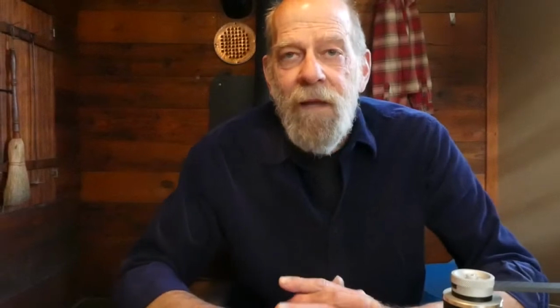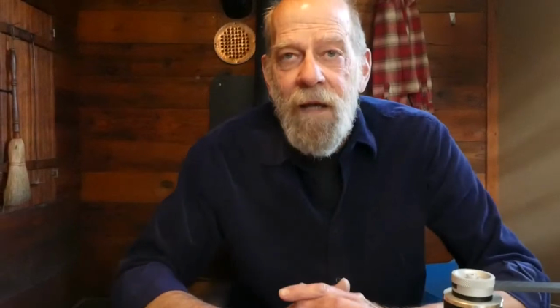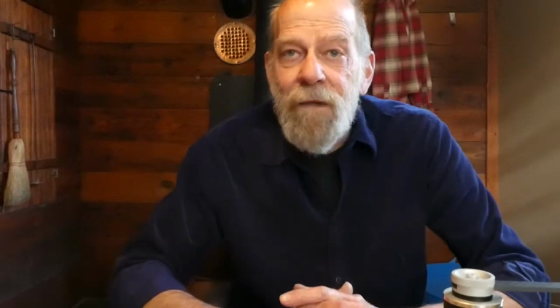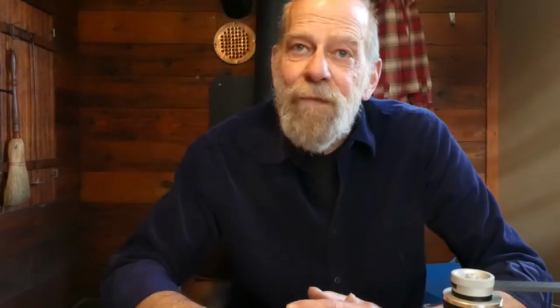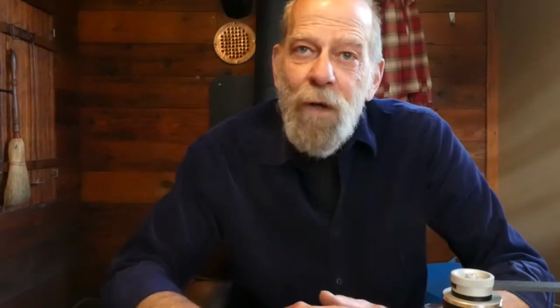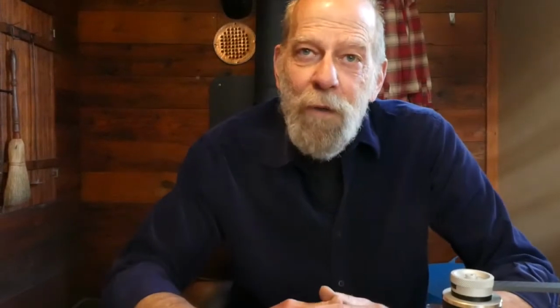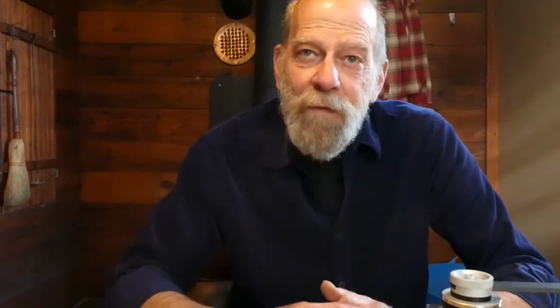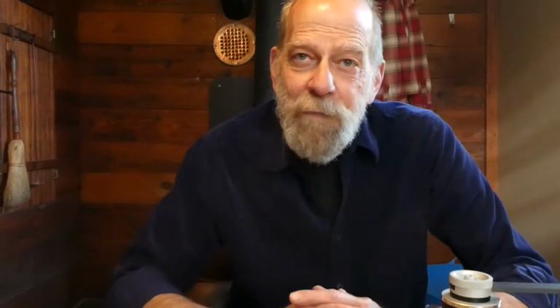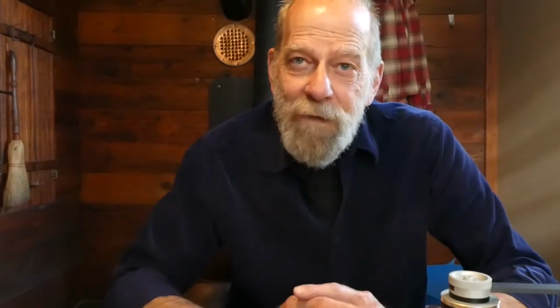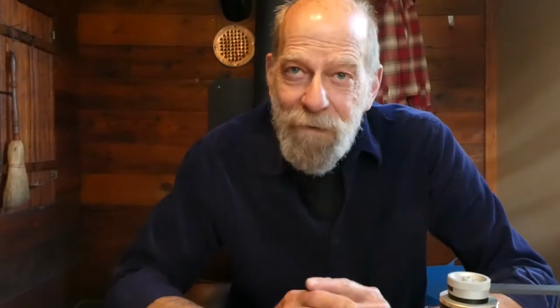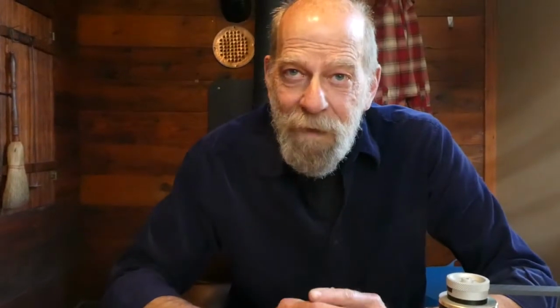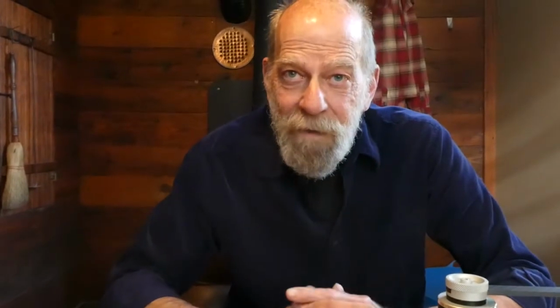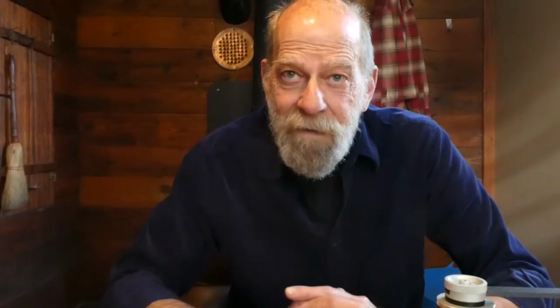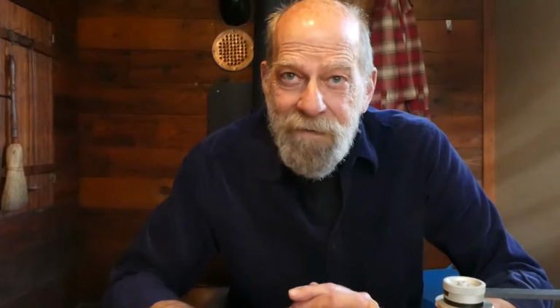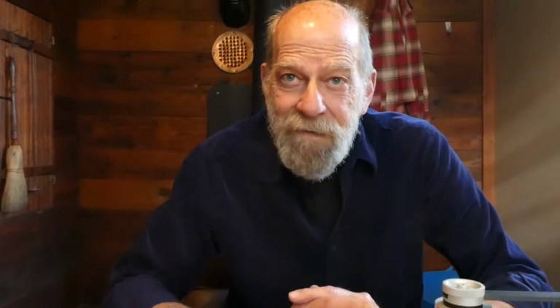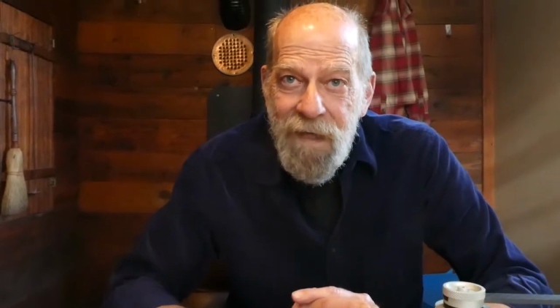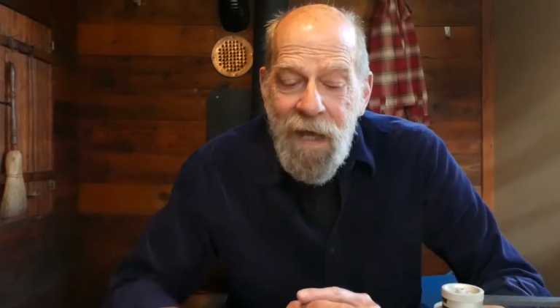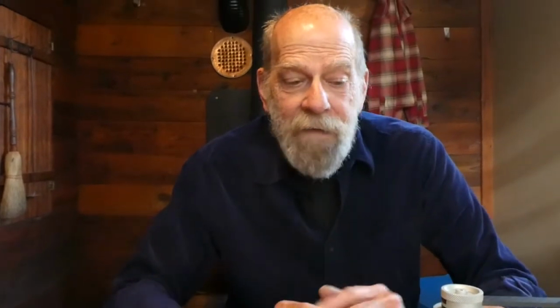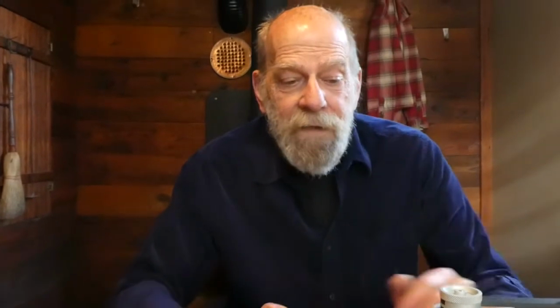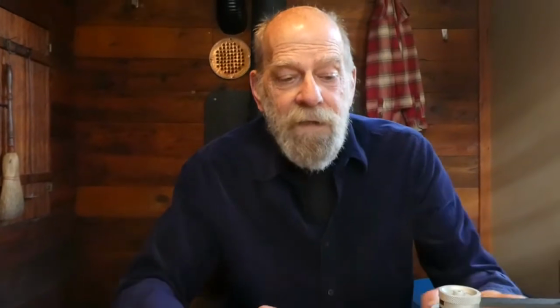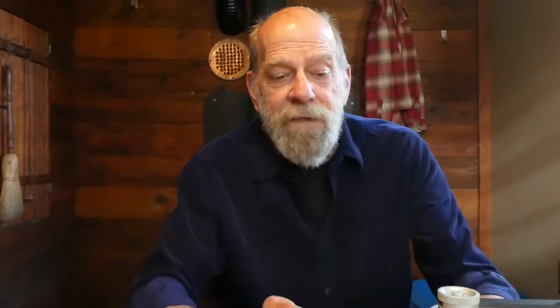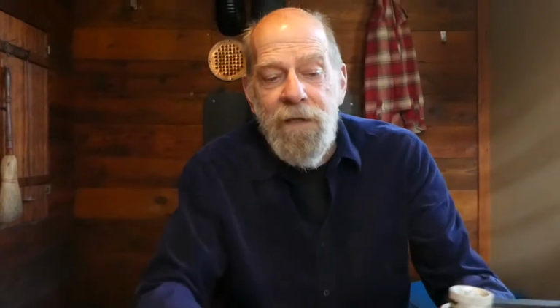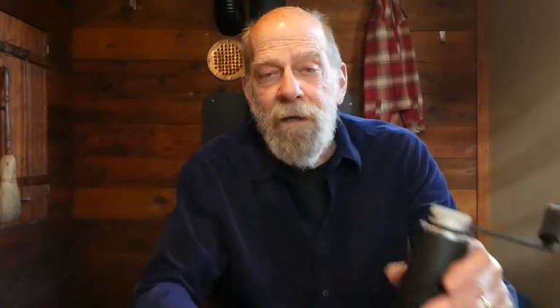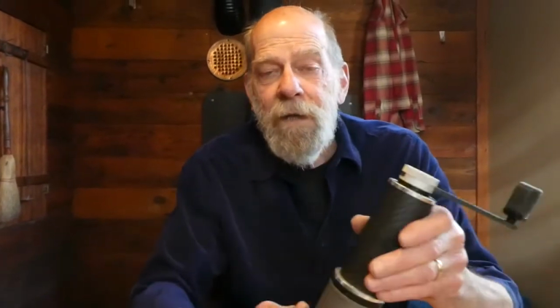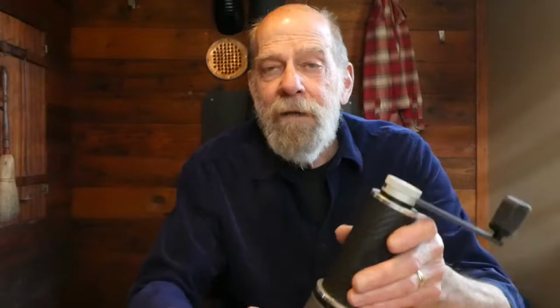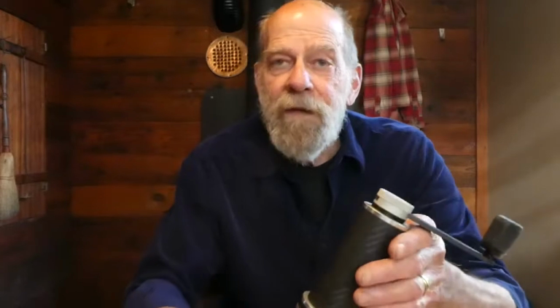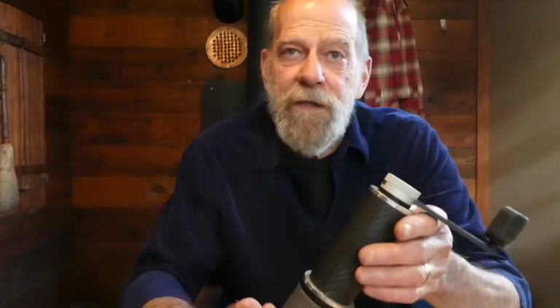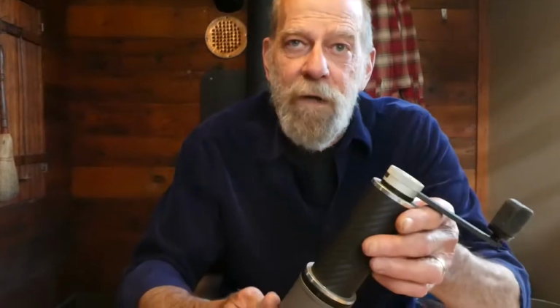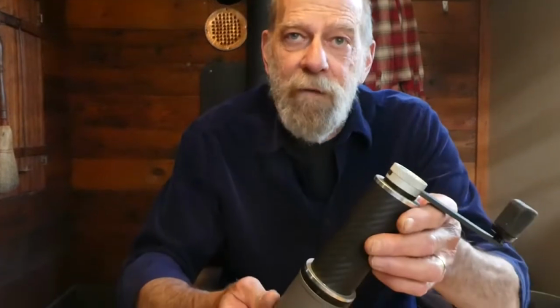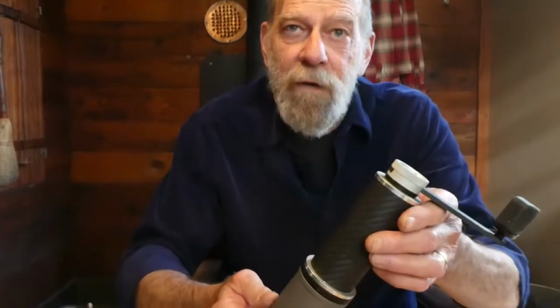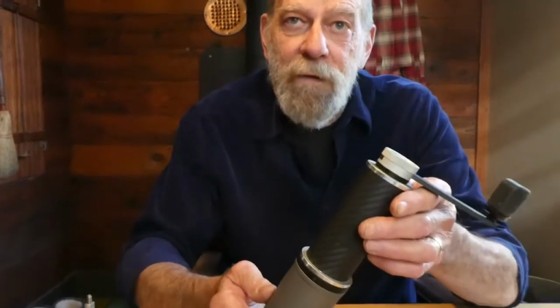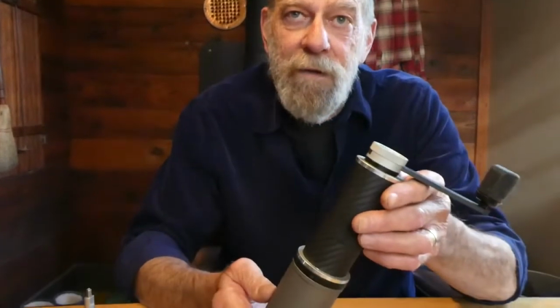Hello, welcome to Orphan Espresso. I'm Doug. And I'm Barb. And this is the OE Fixie Travel Coffee Grinder.